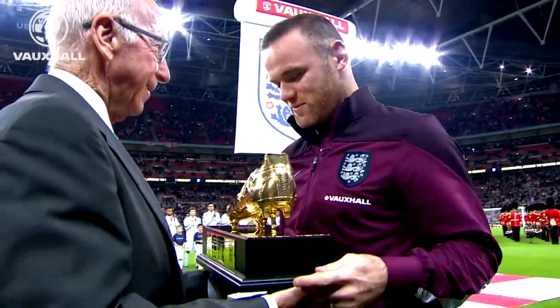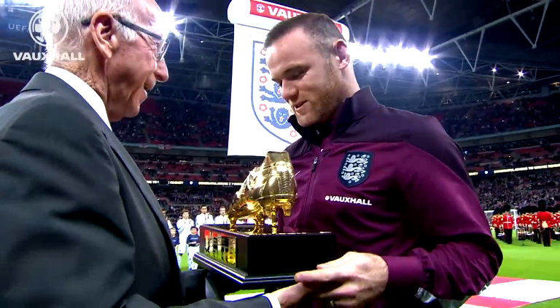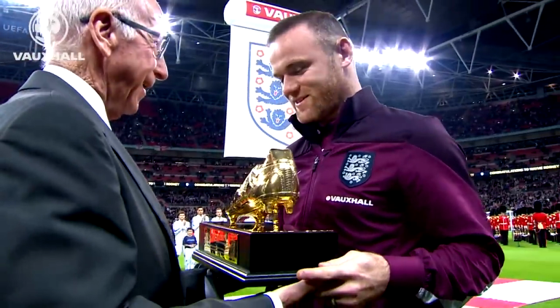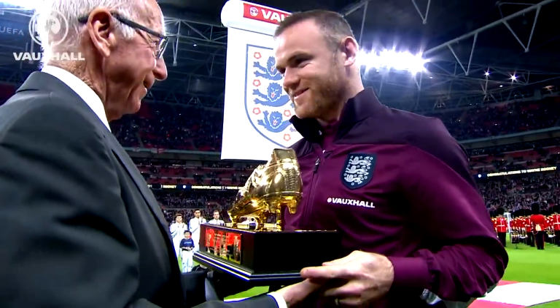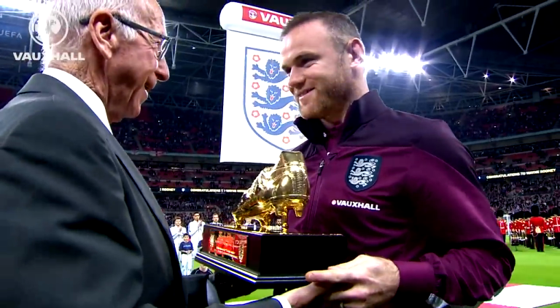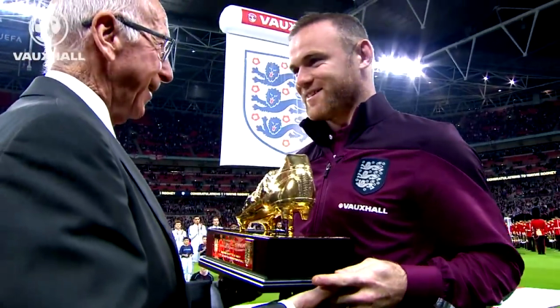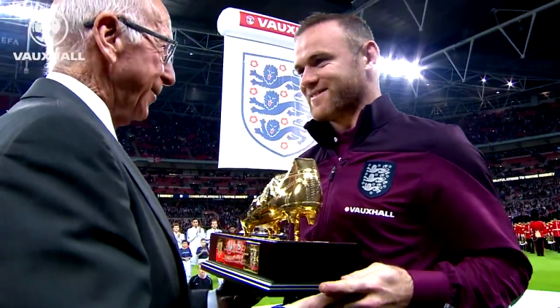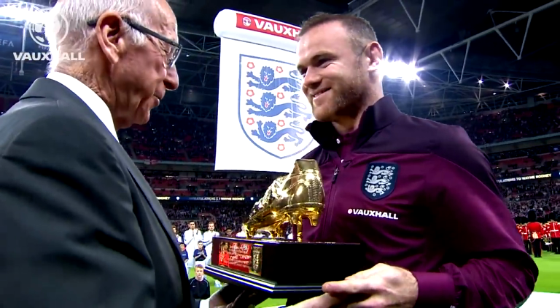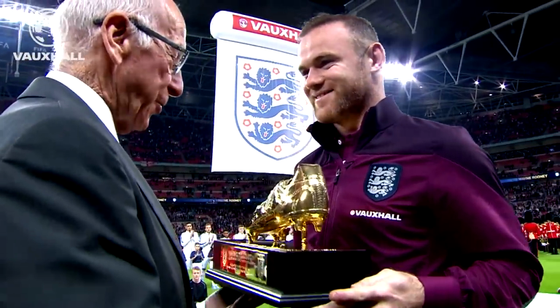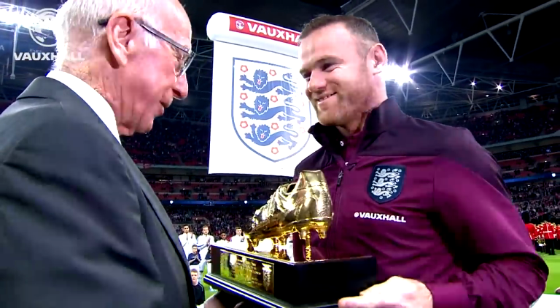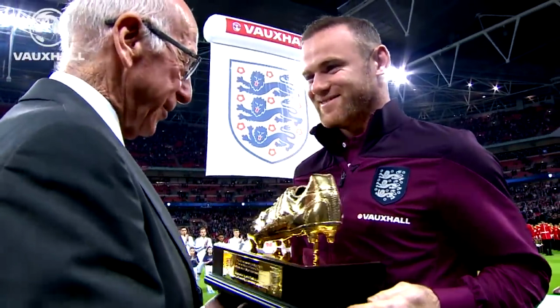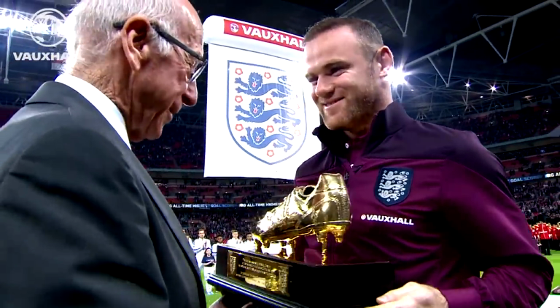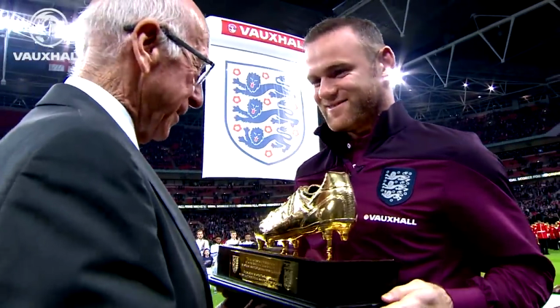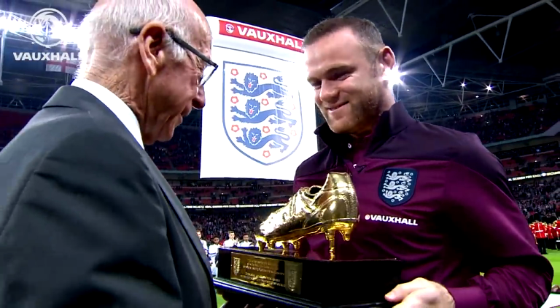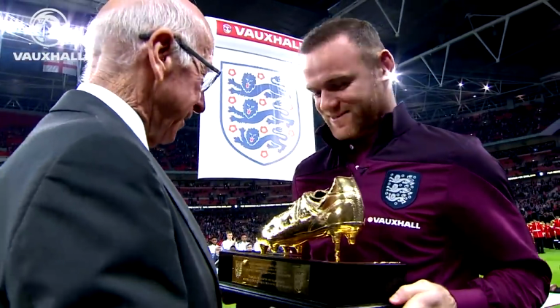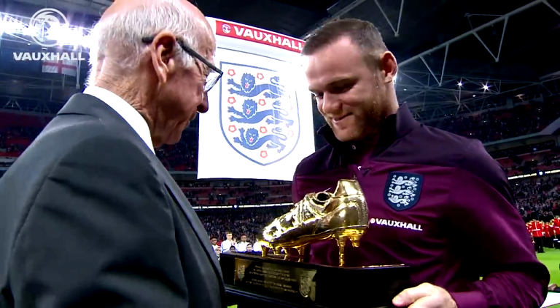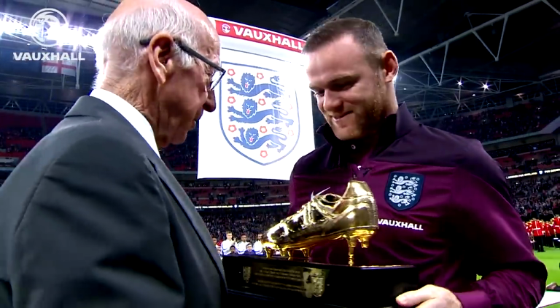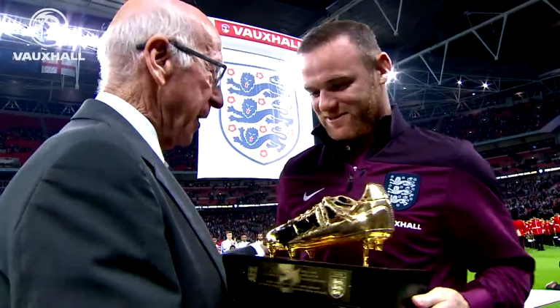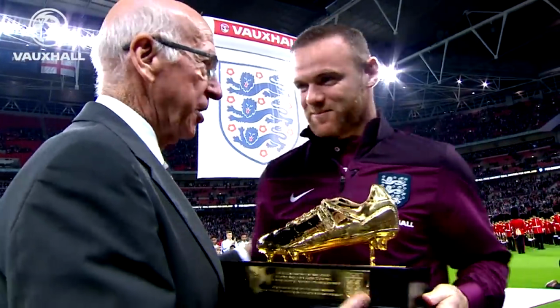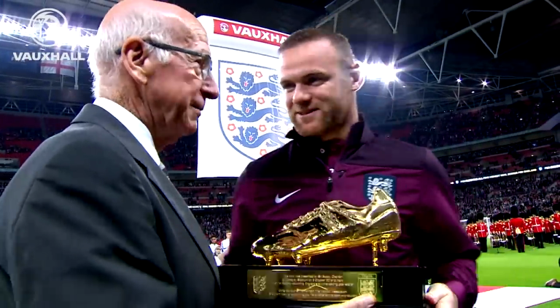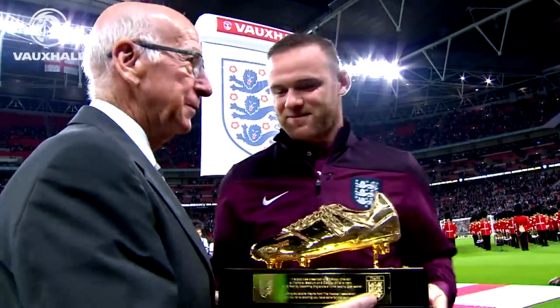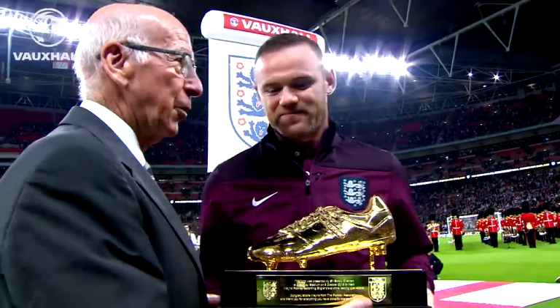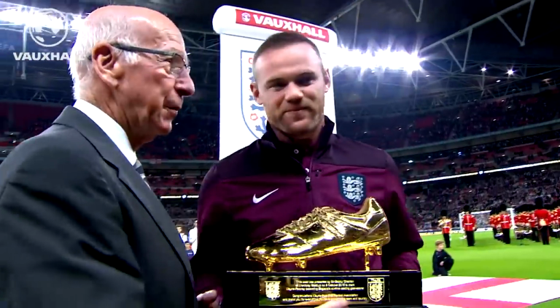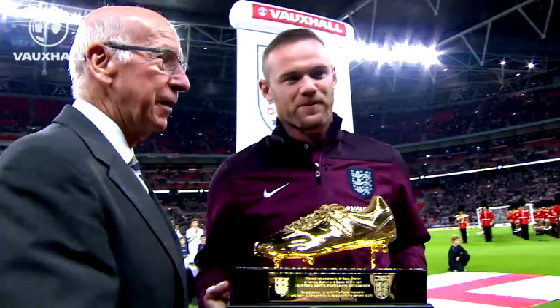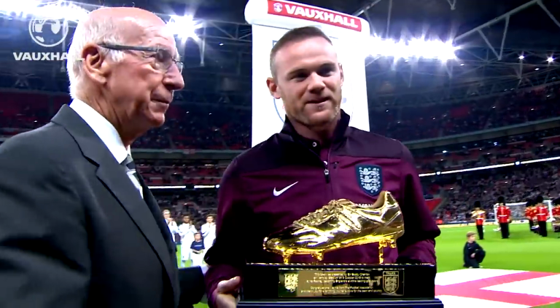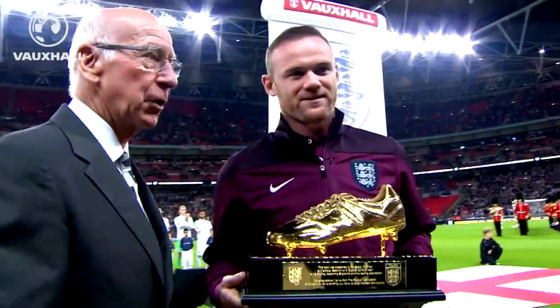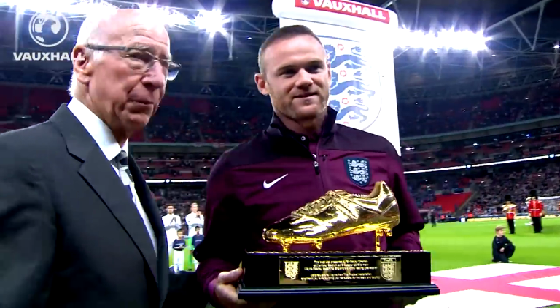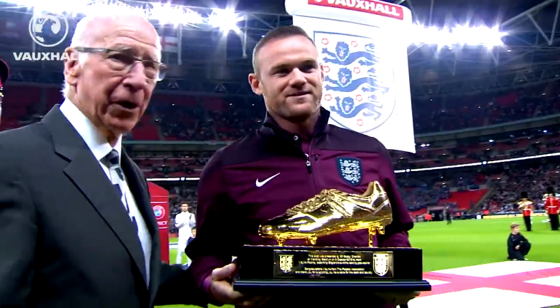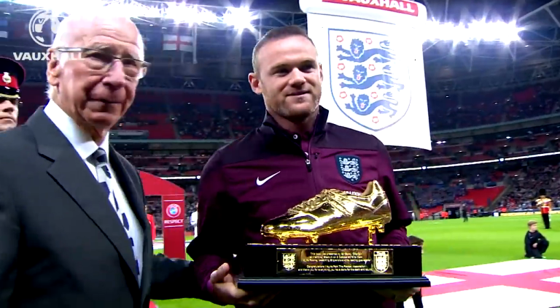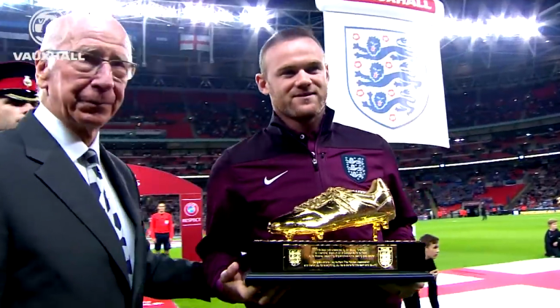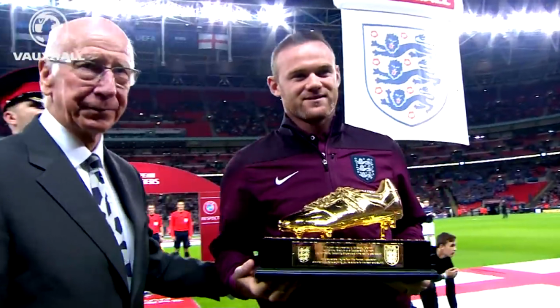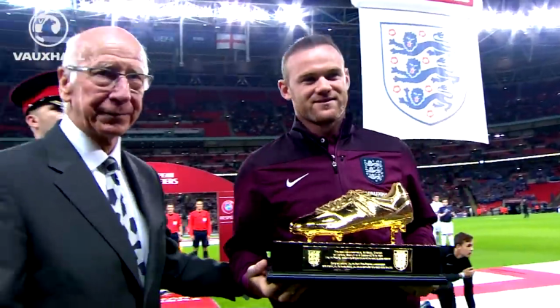It's certainly when it's being presented there at Wembley, it's there on TV for all to see.